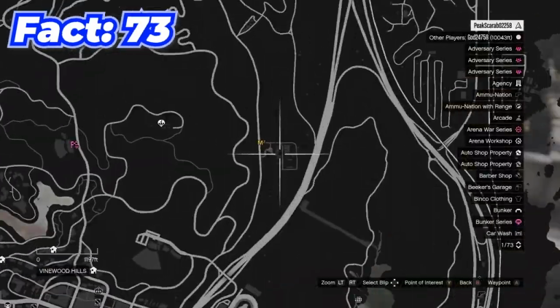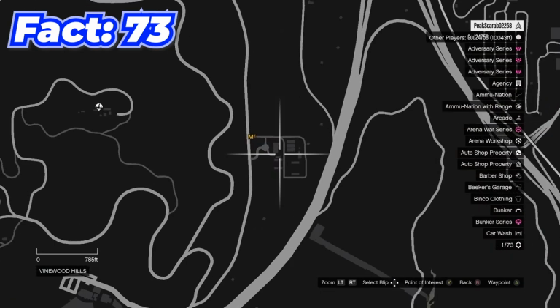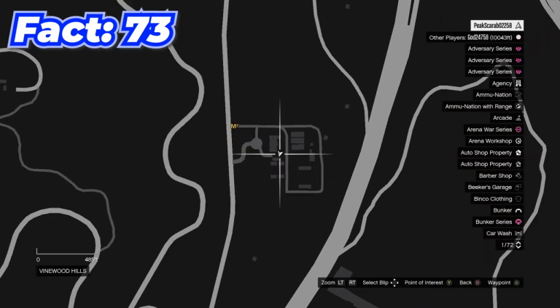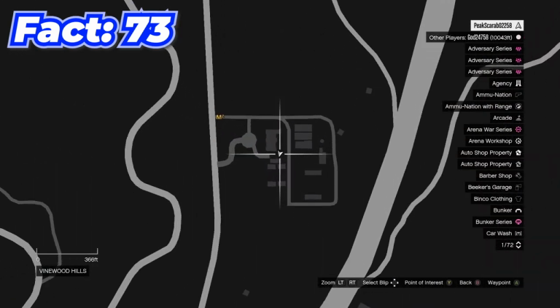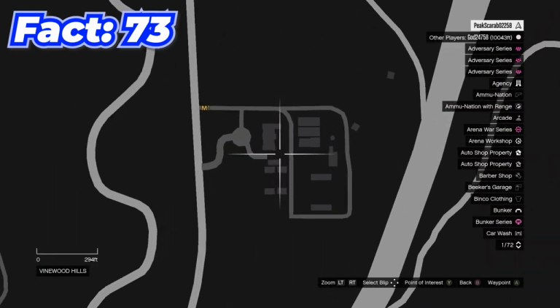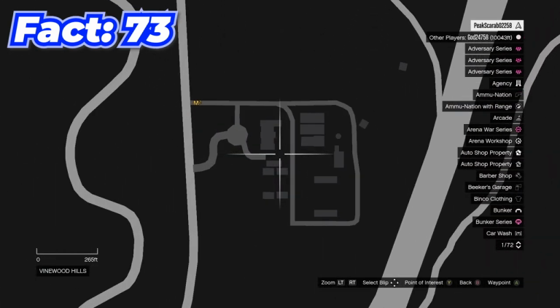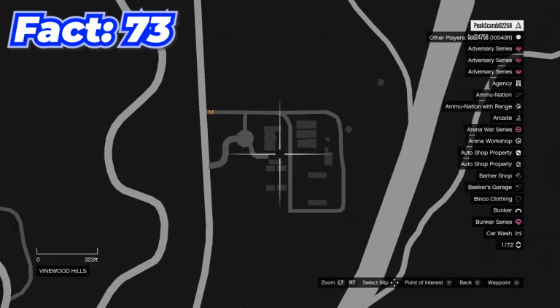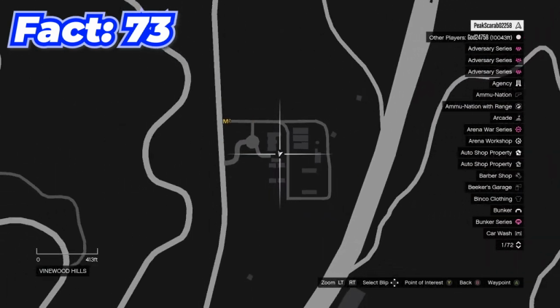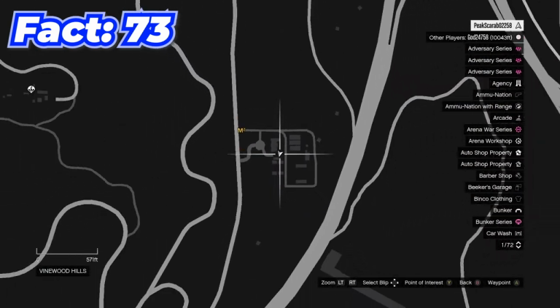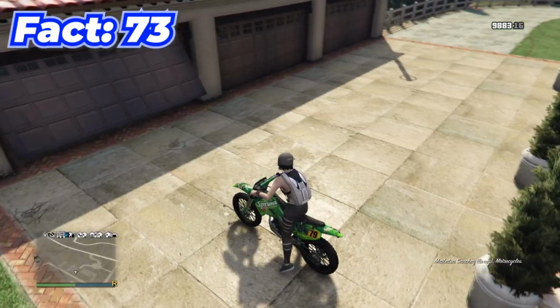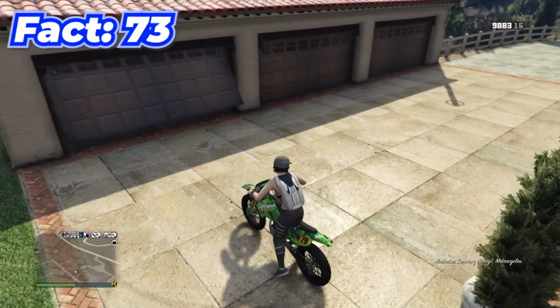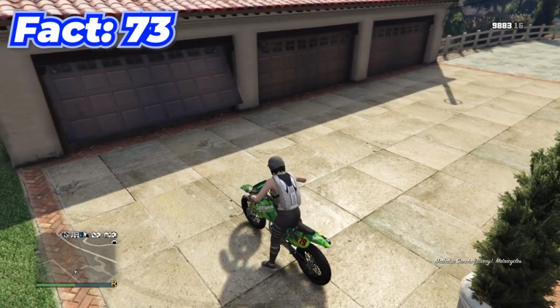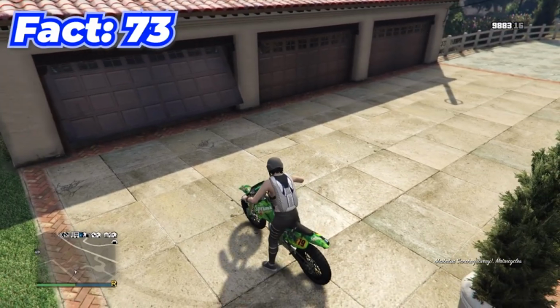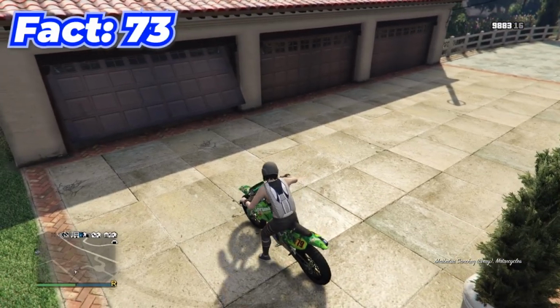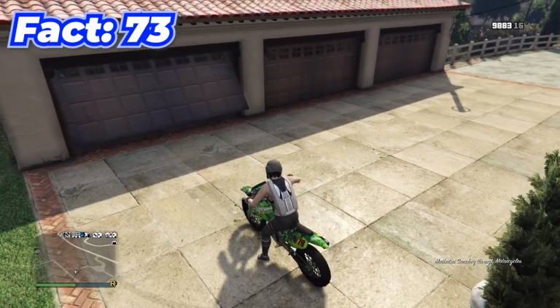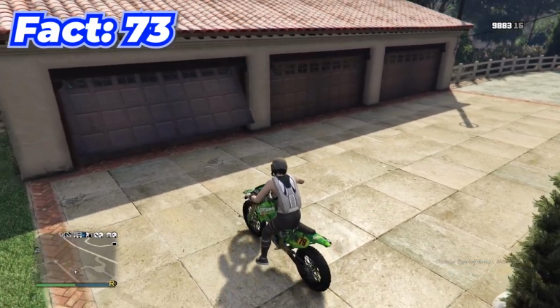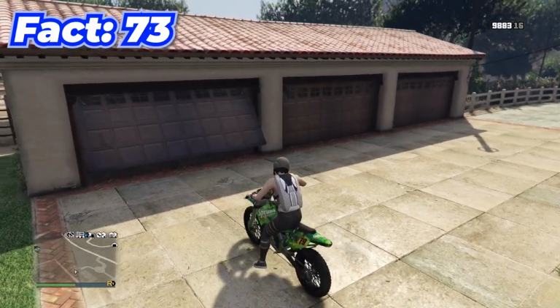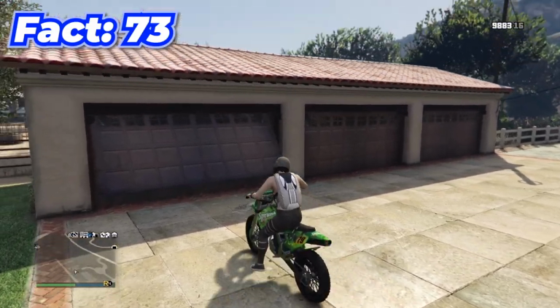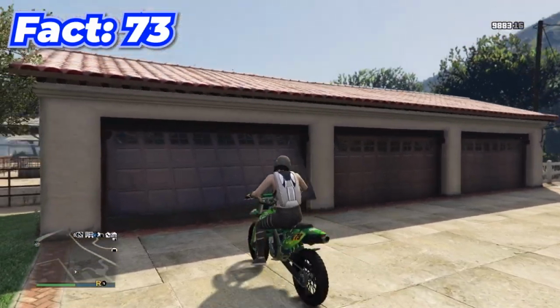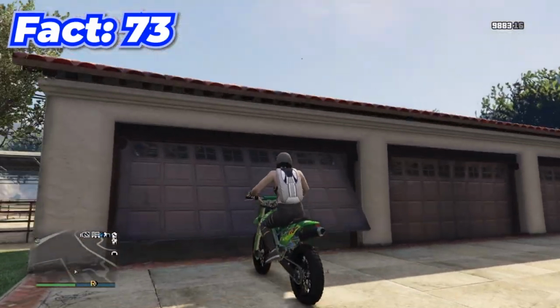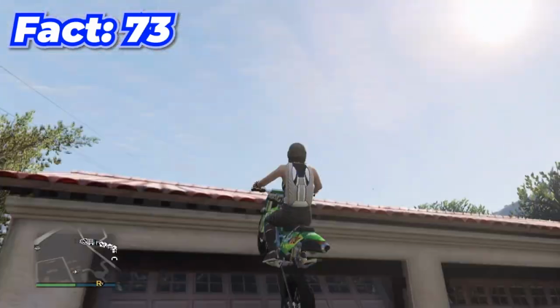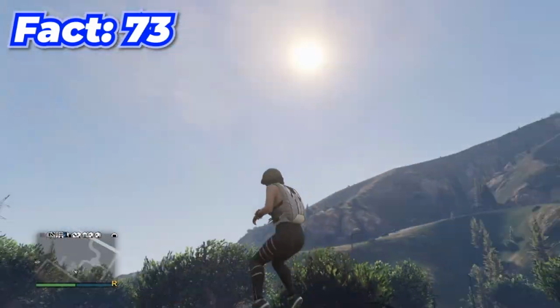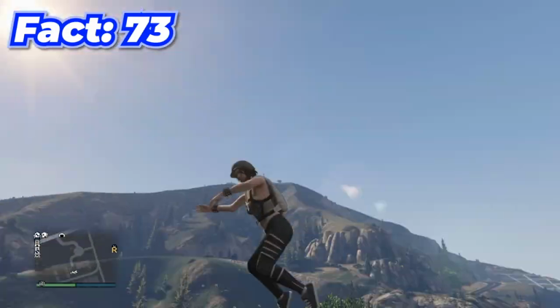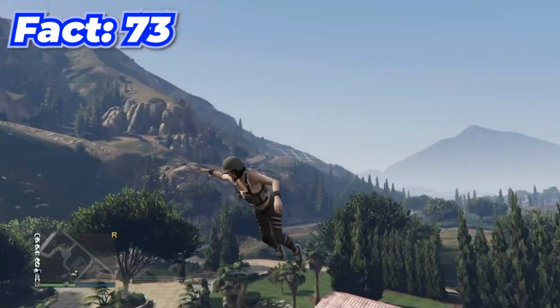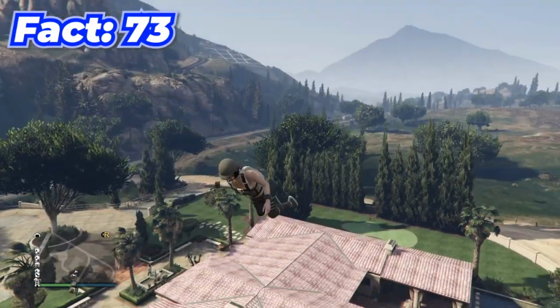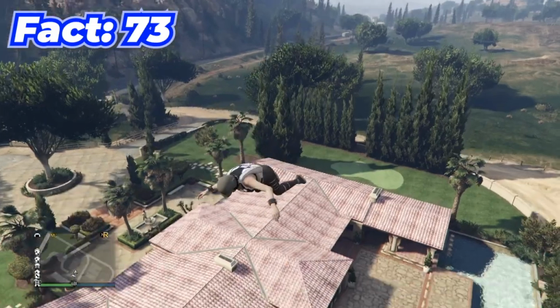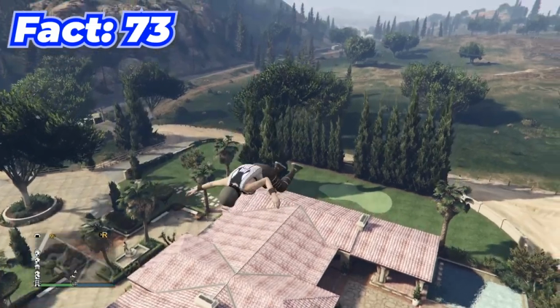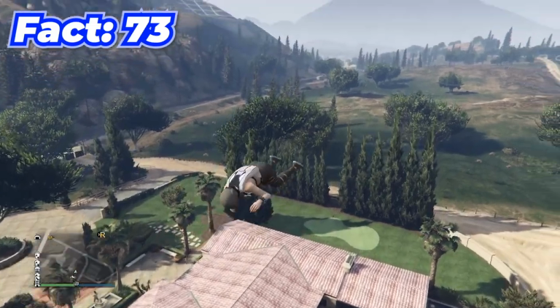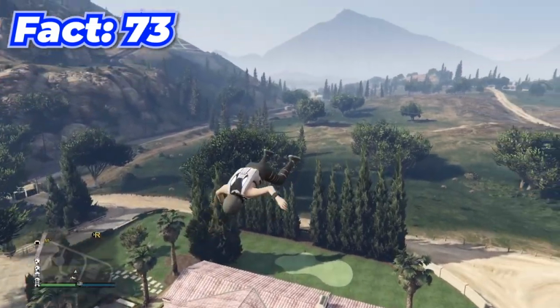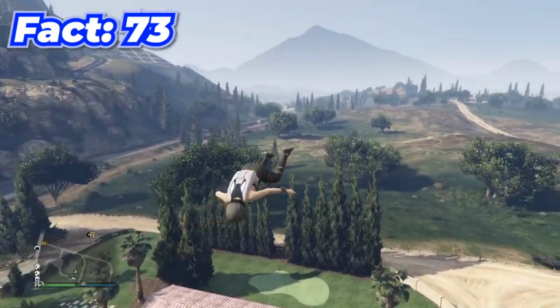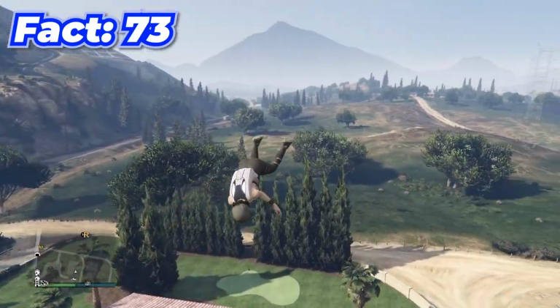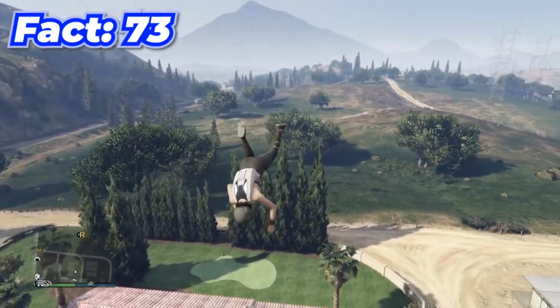If you come to this location you'll see a little open garage door, and if you run into it with a dirt bike it'll actually send your dirt bike flying for some reason.